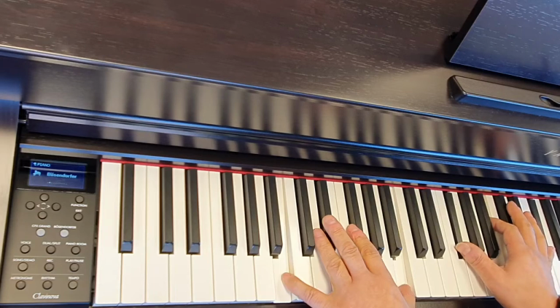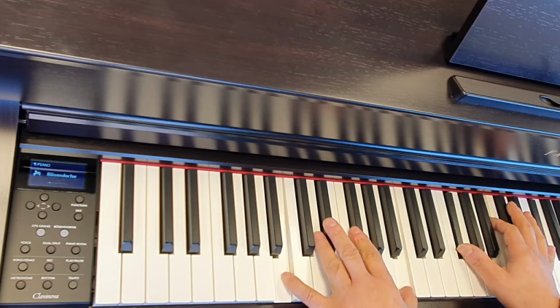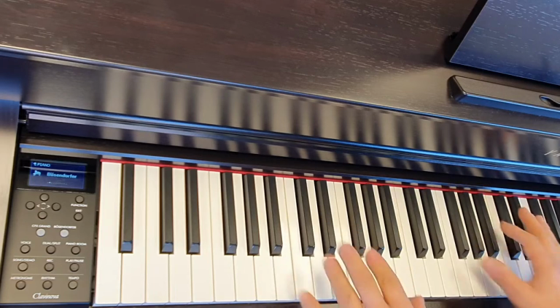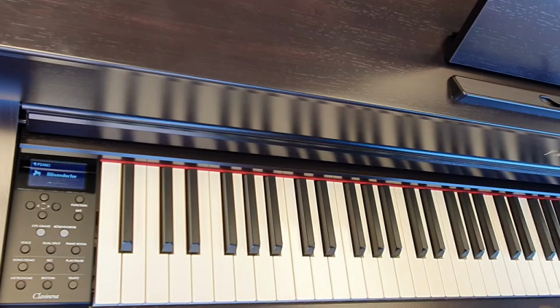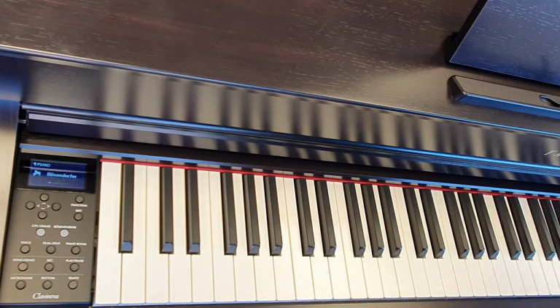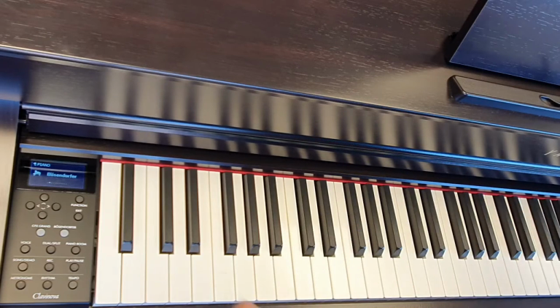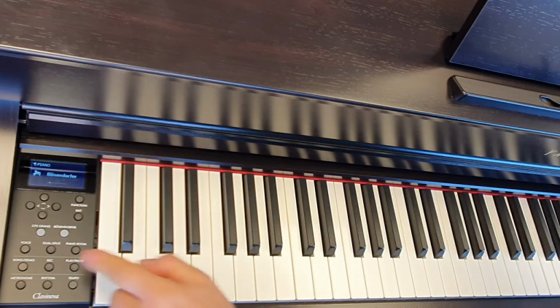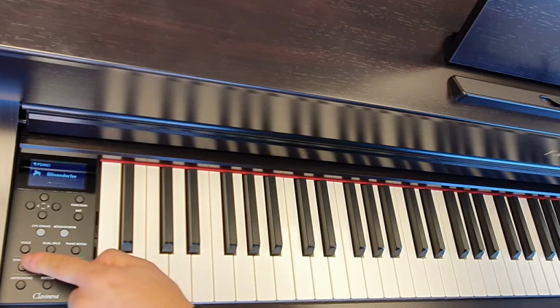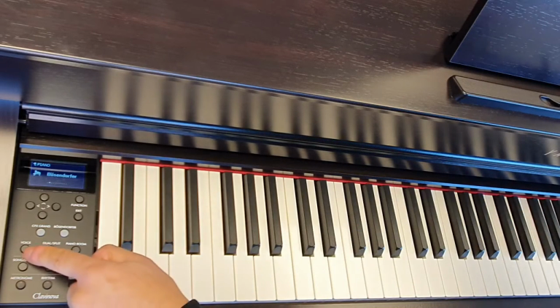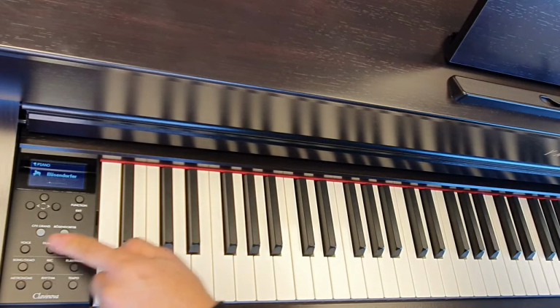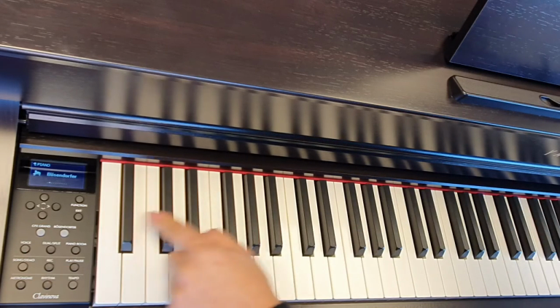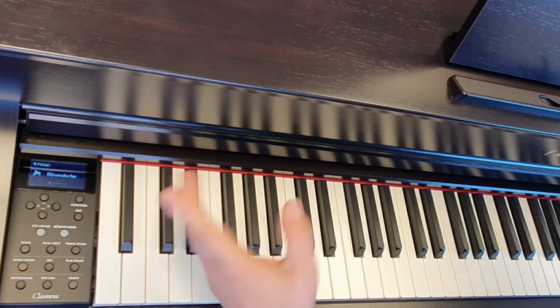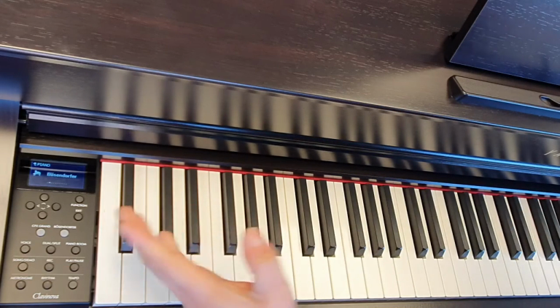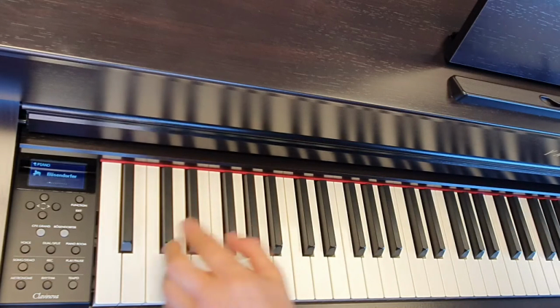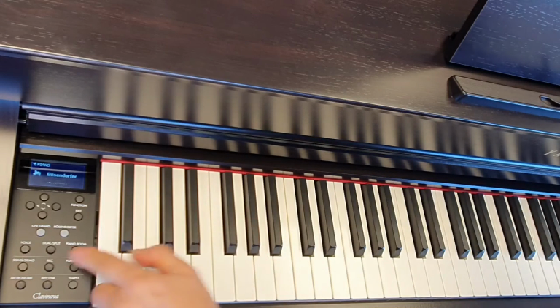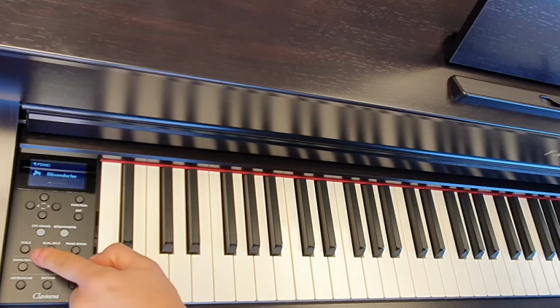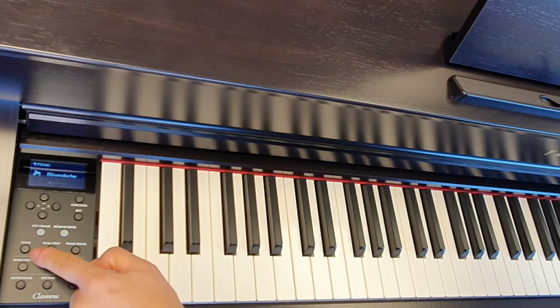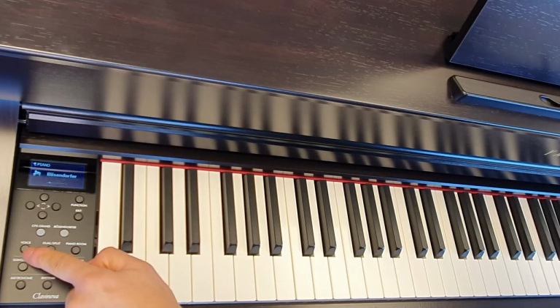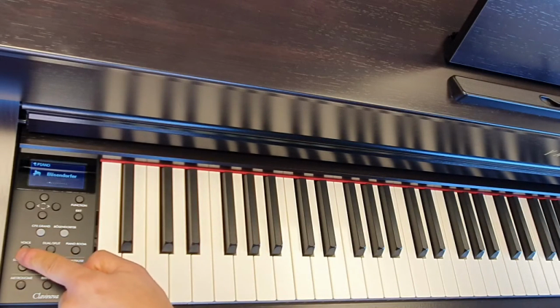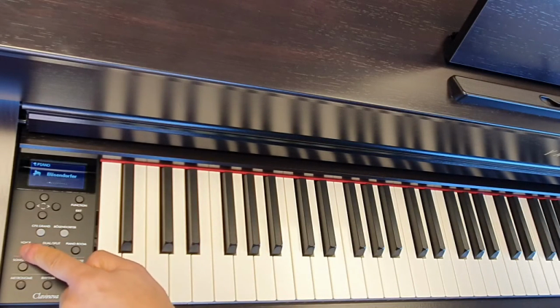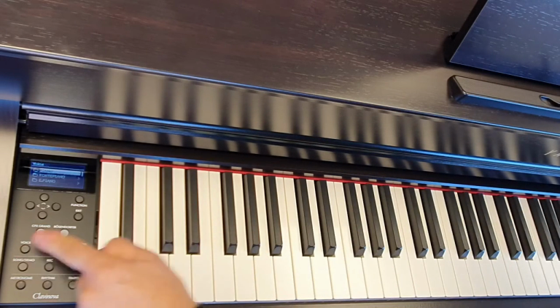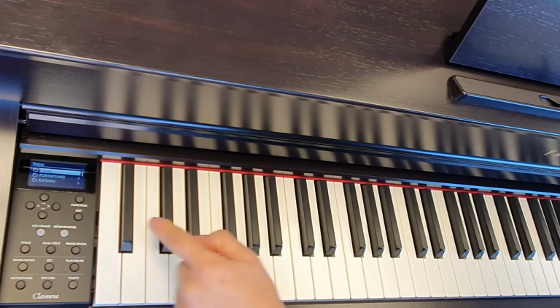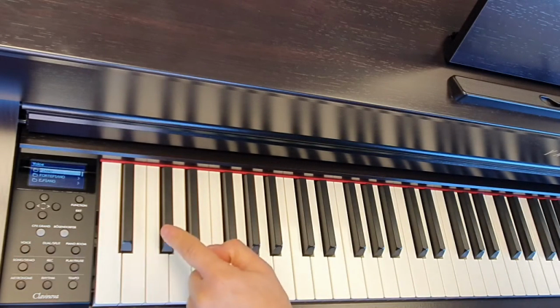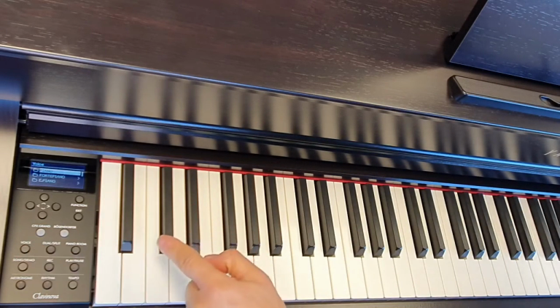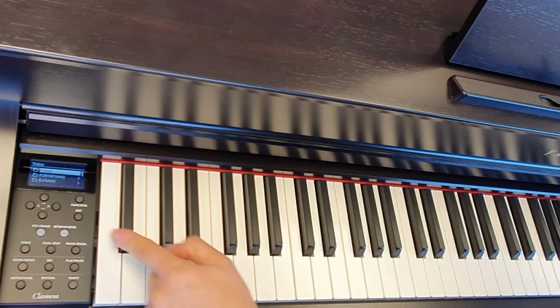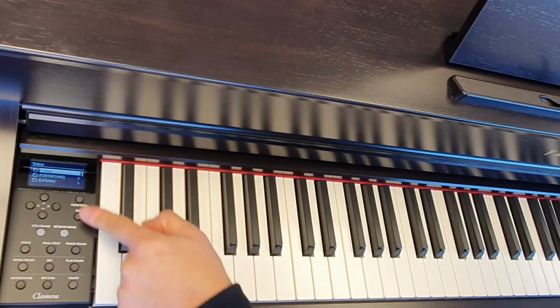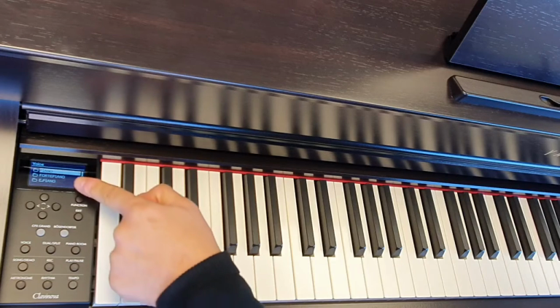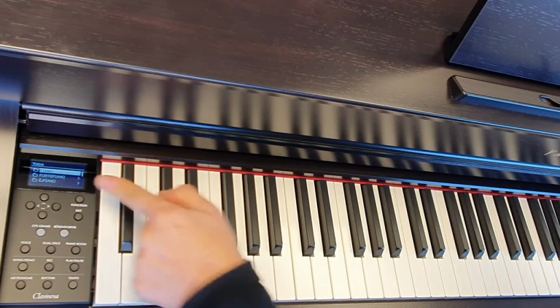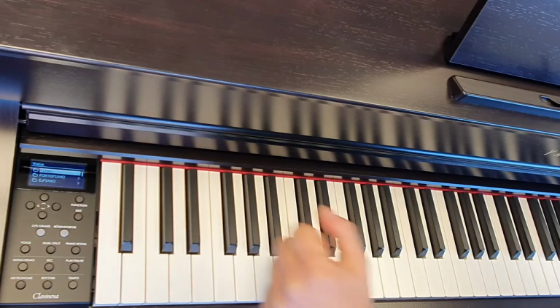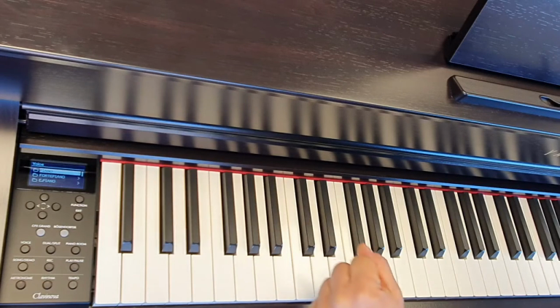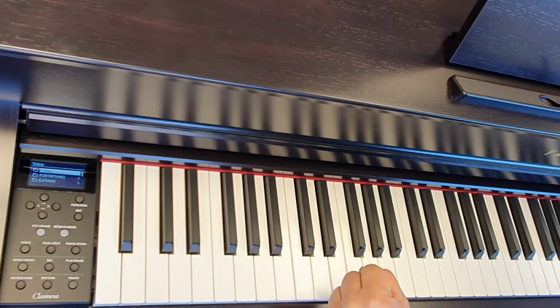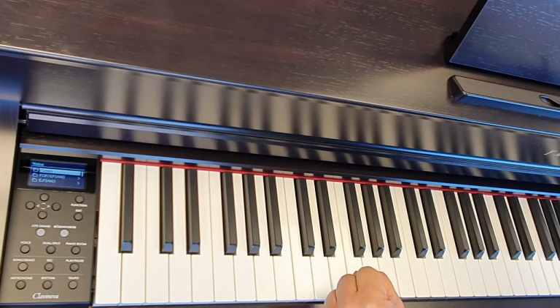Fantastic sound. To change your voice, press this voice button and we're given these categories.